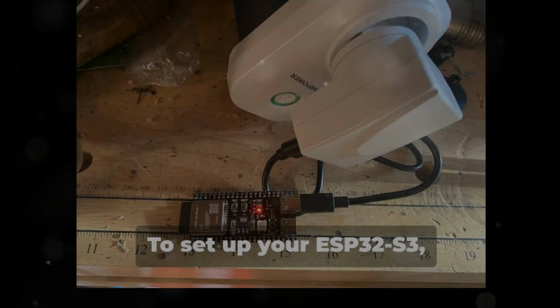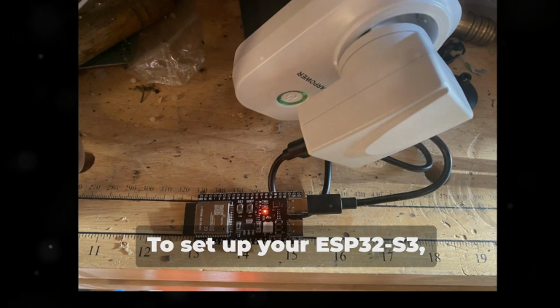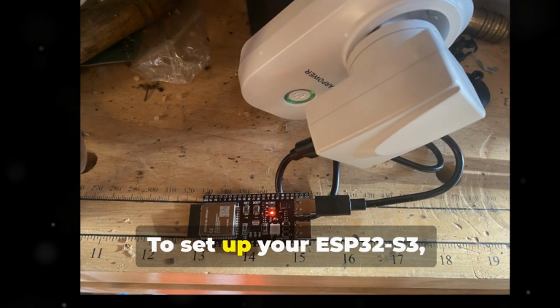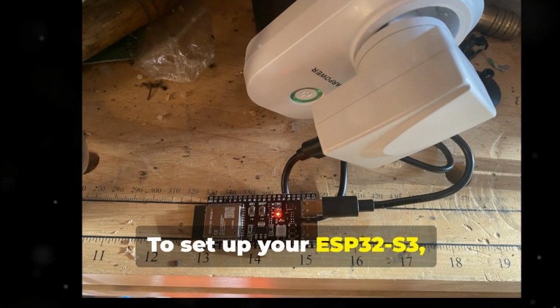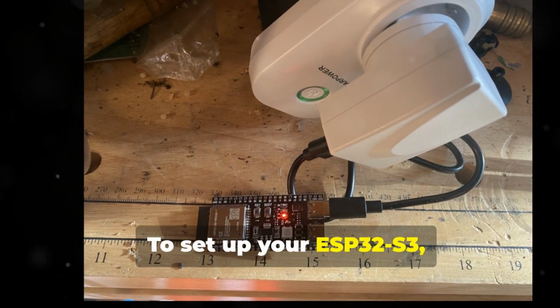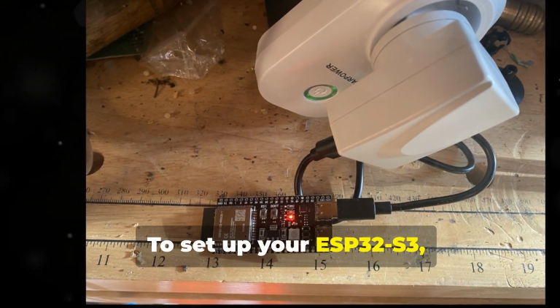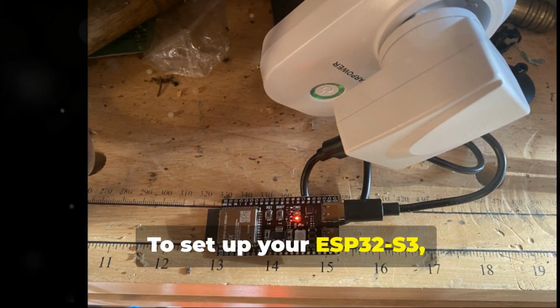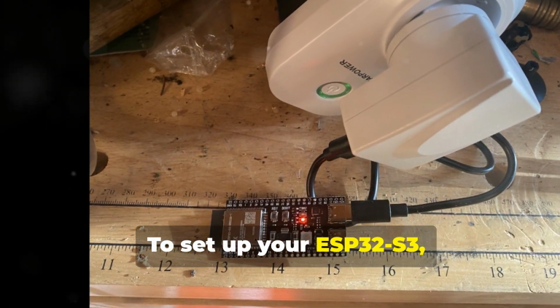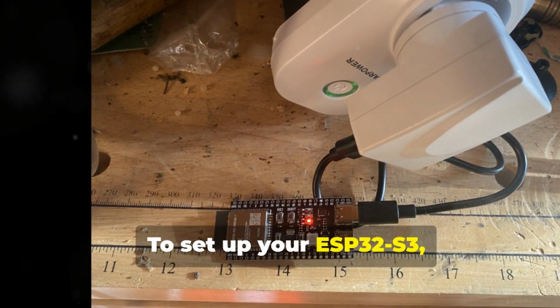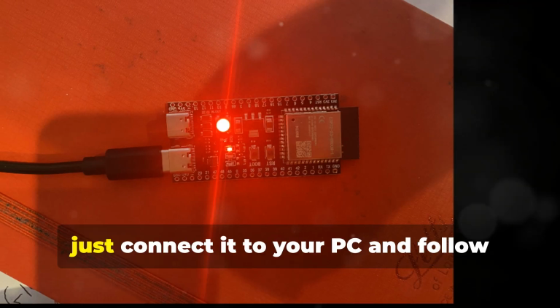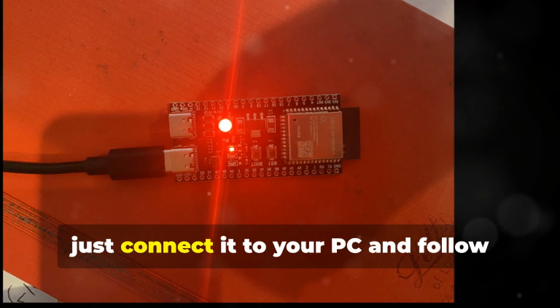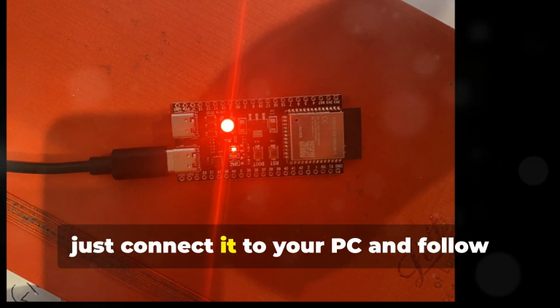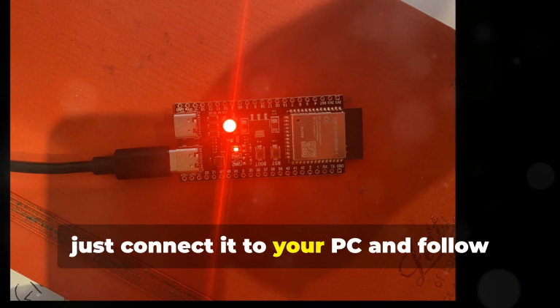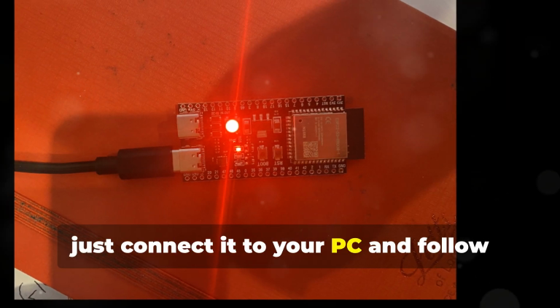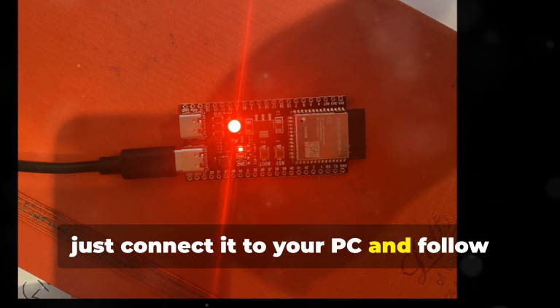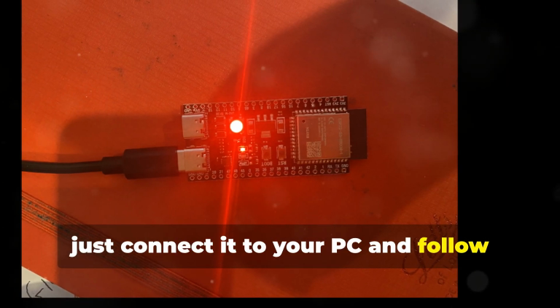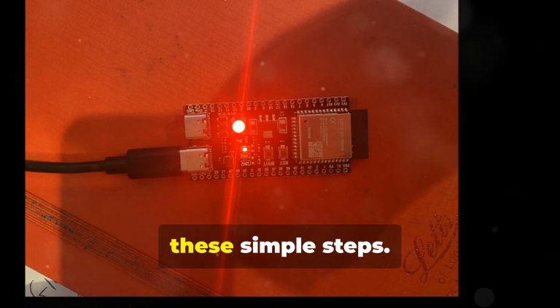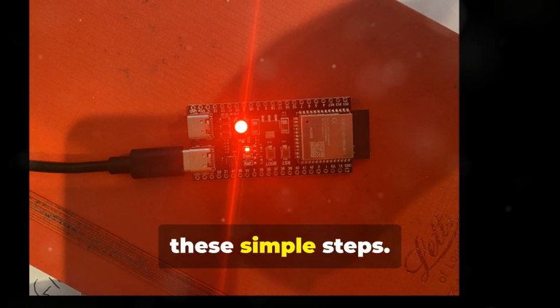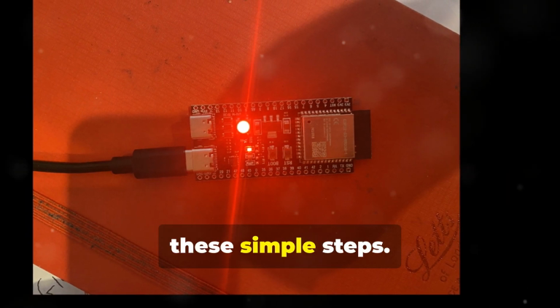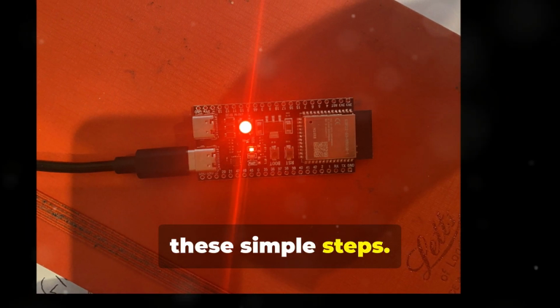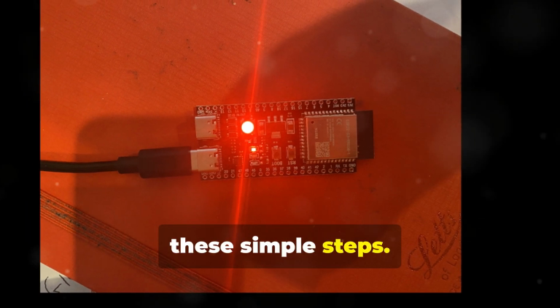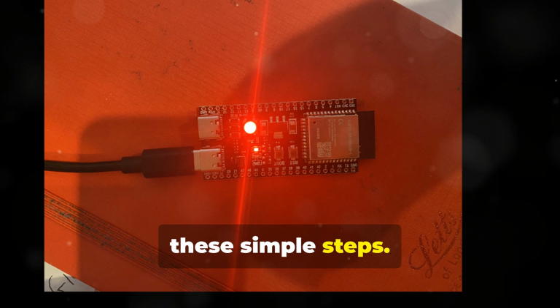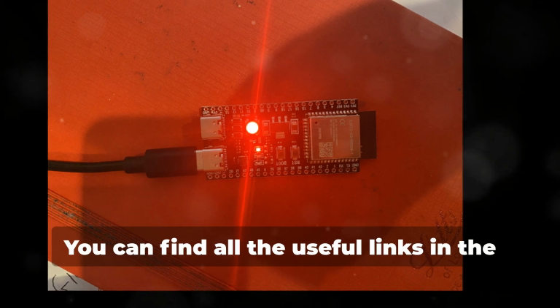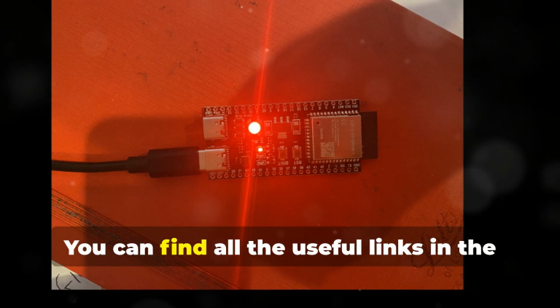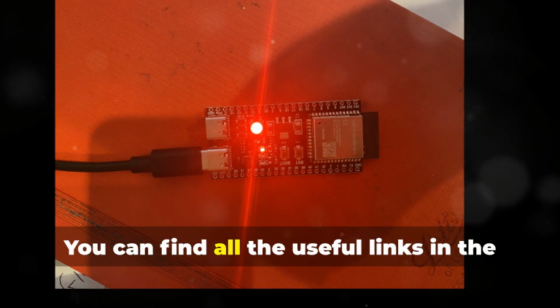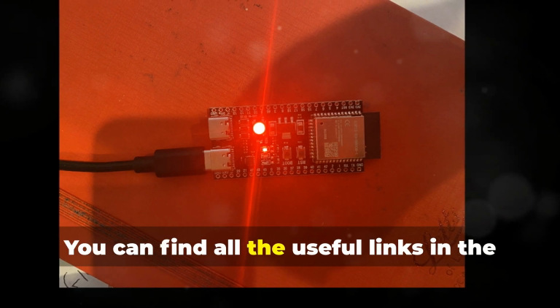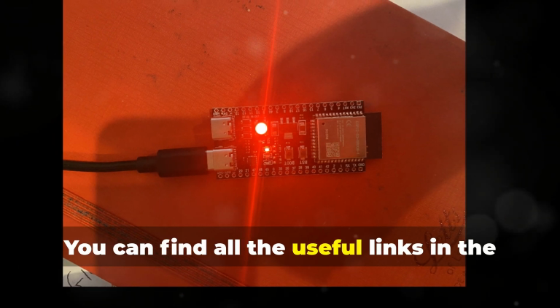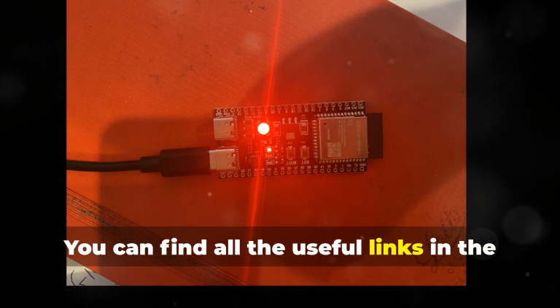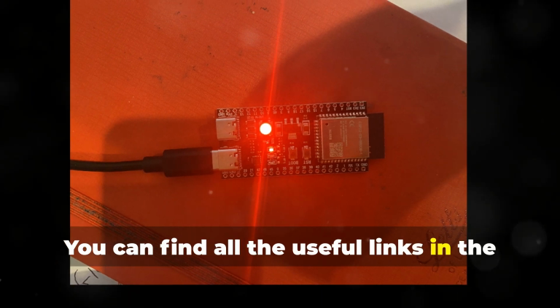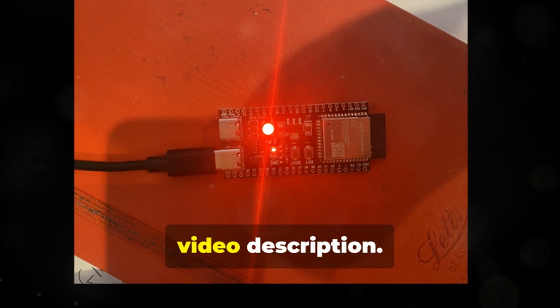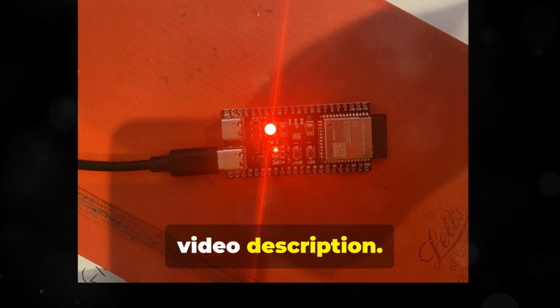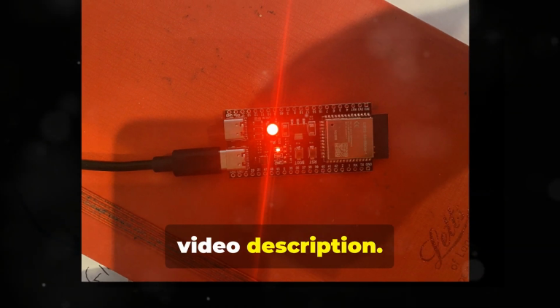To set up your ESP32S3, just connect it to your PC and follow these simple steps. You can find all the useful links in the video description.